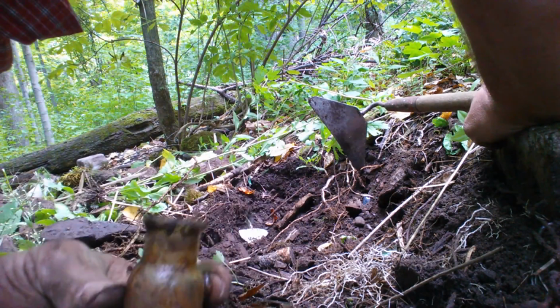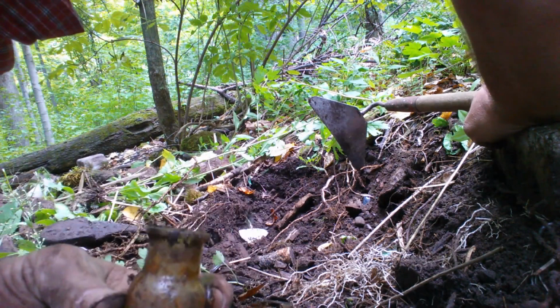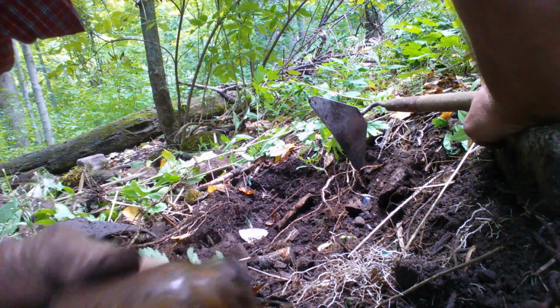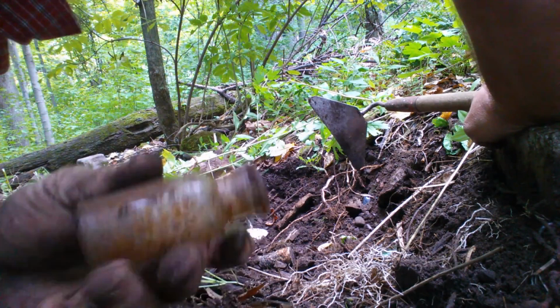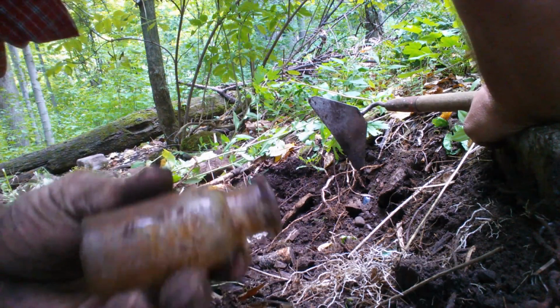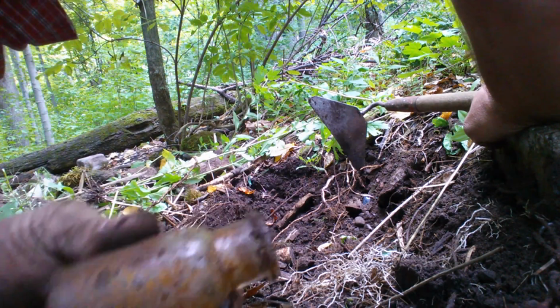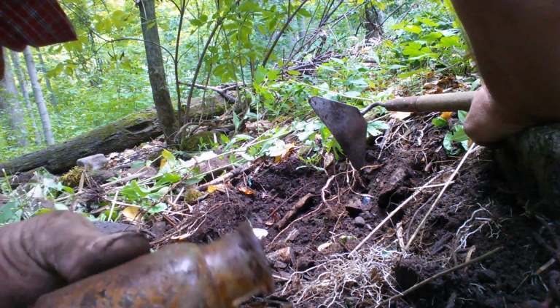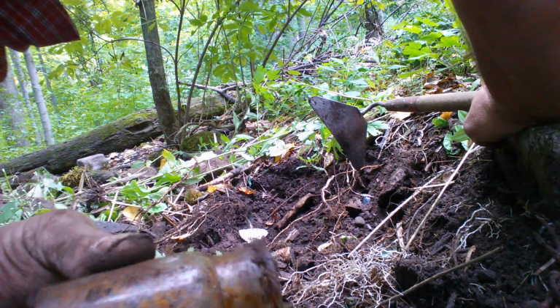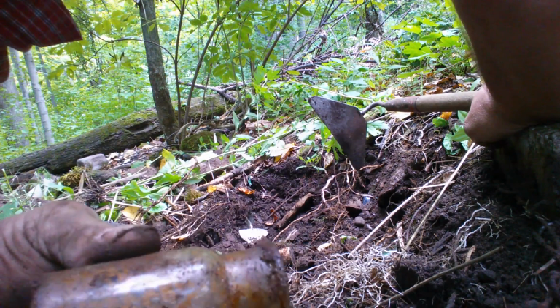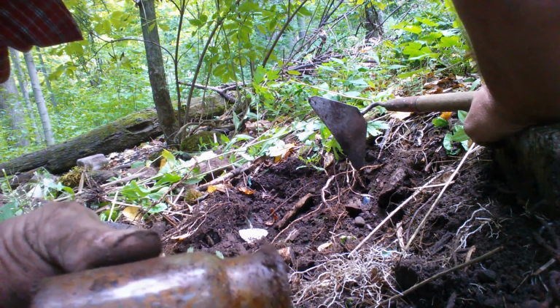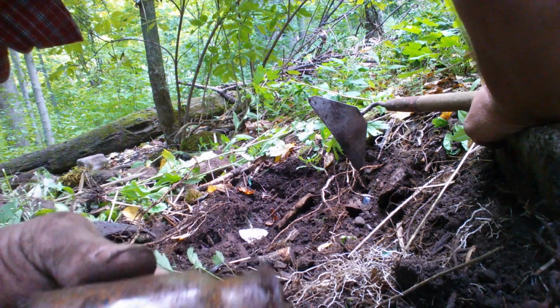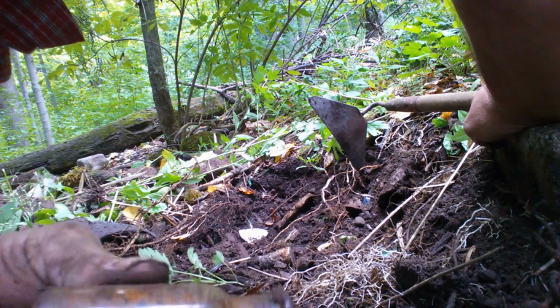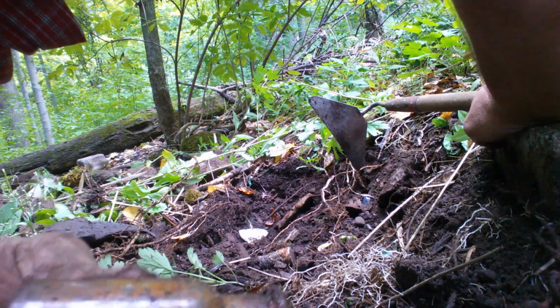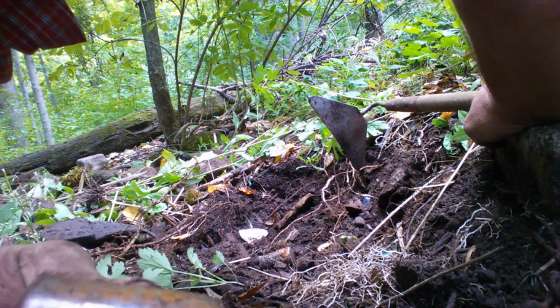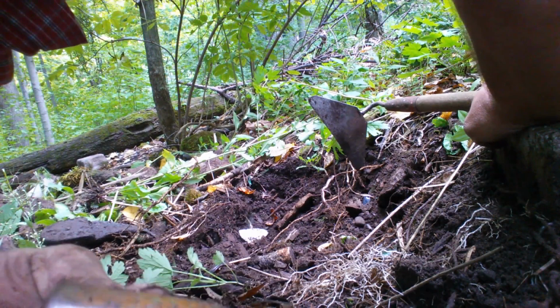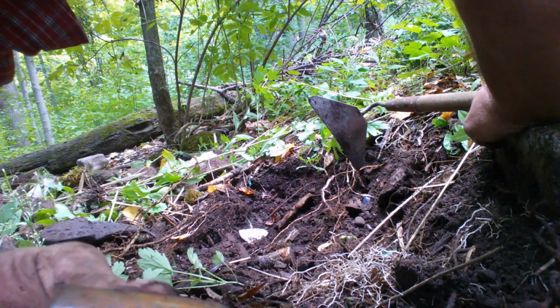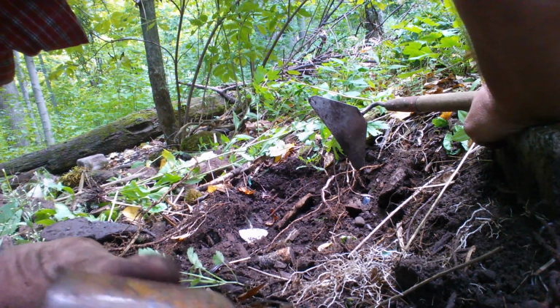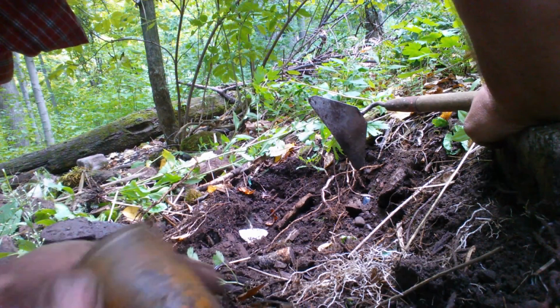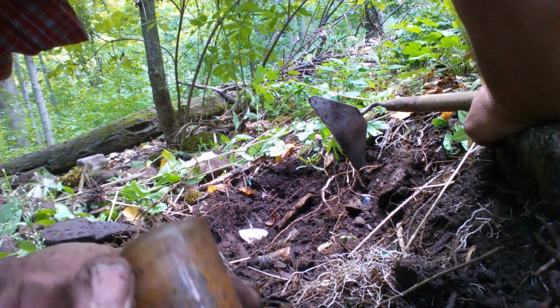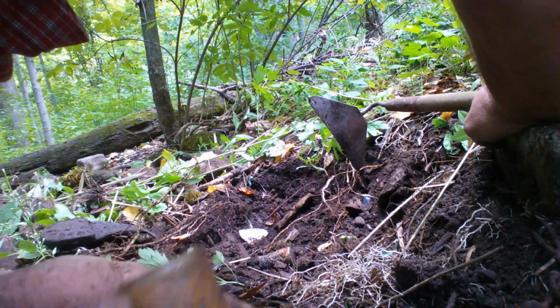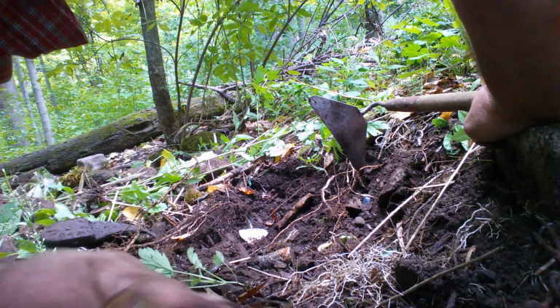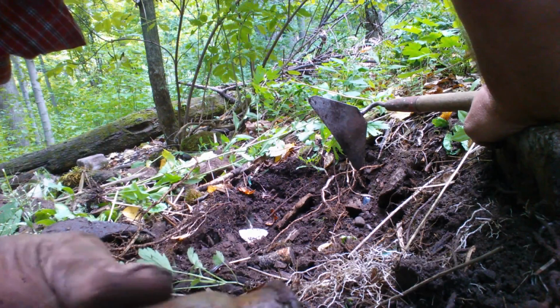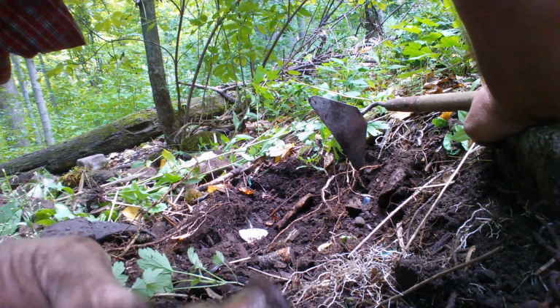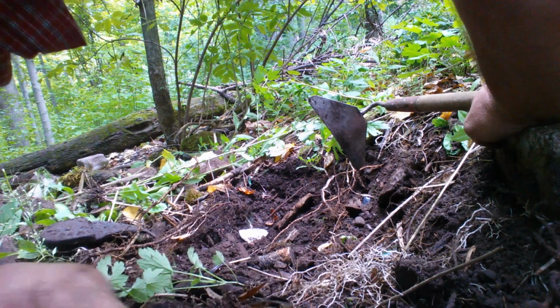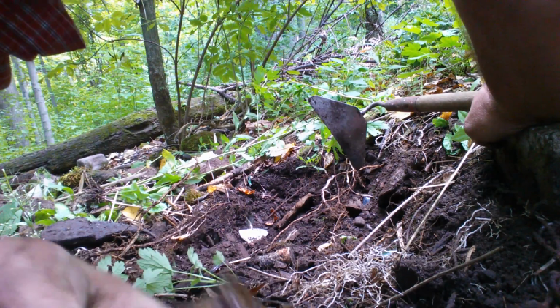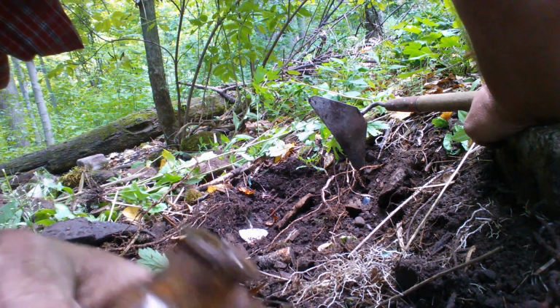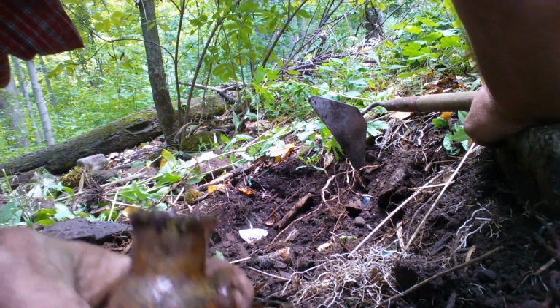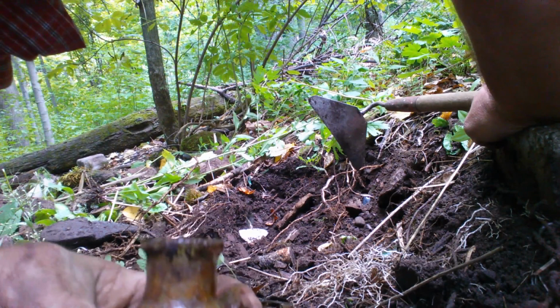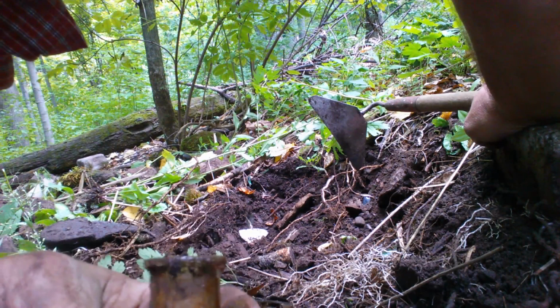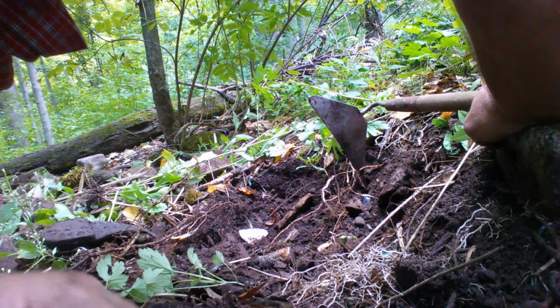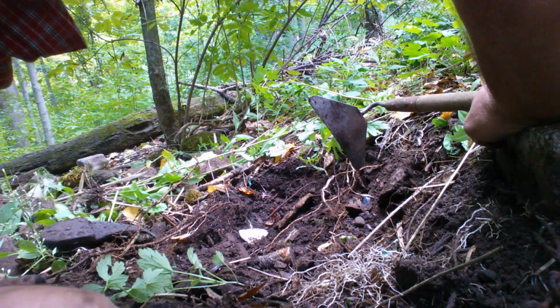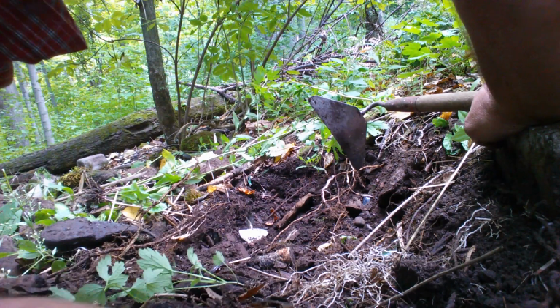I believe it's a cork top. No dates on it.